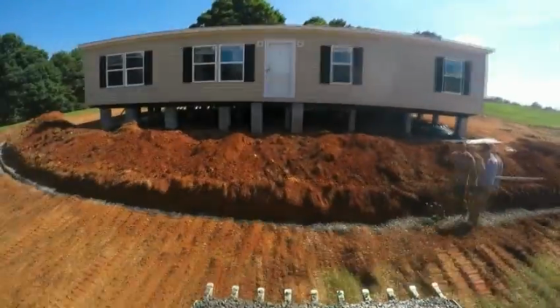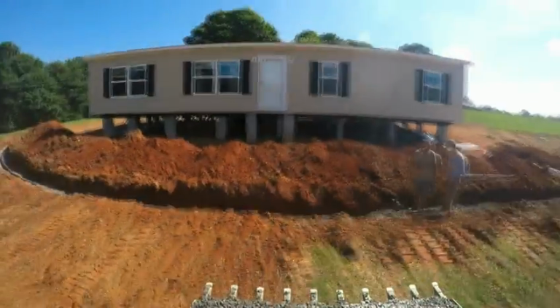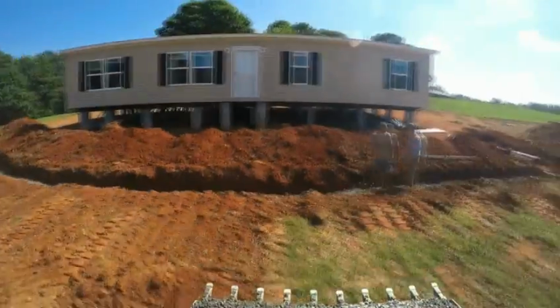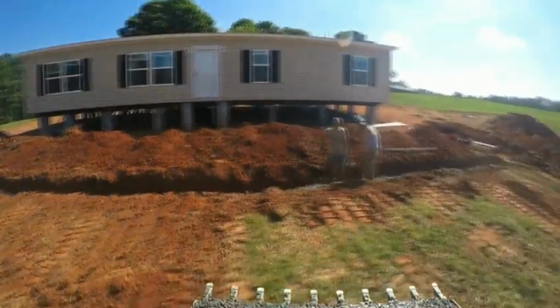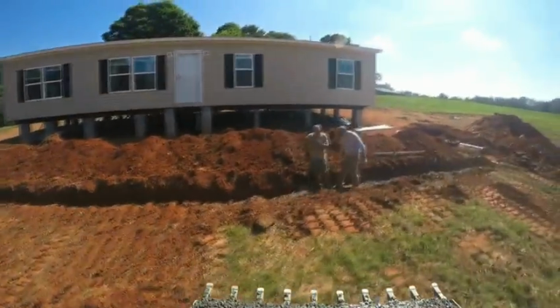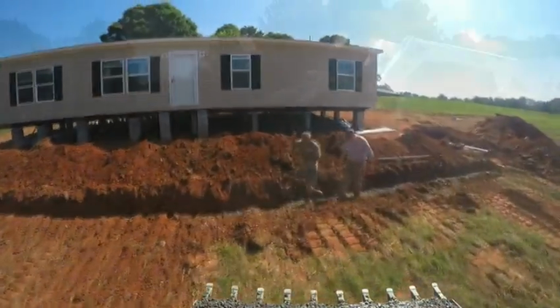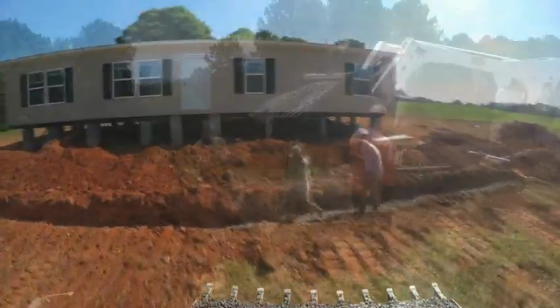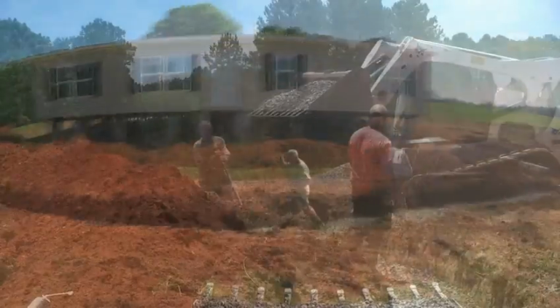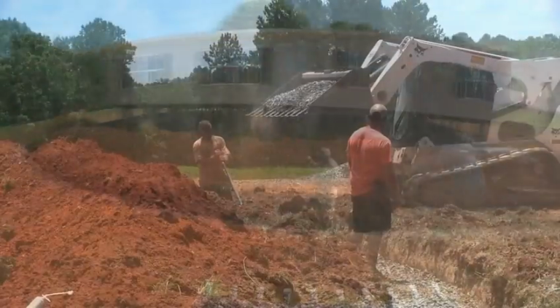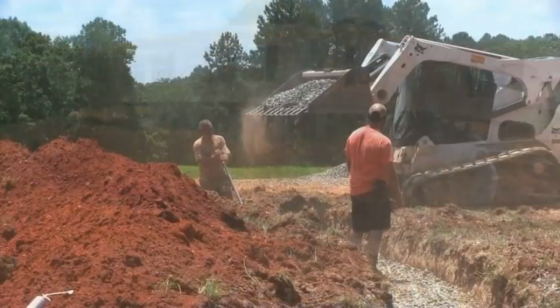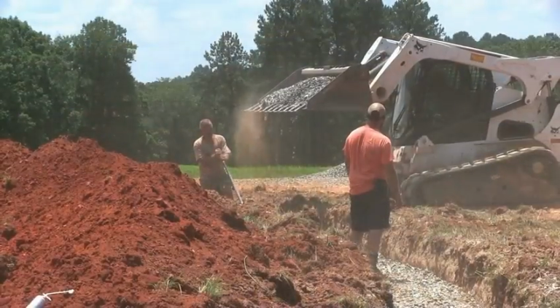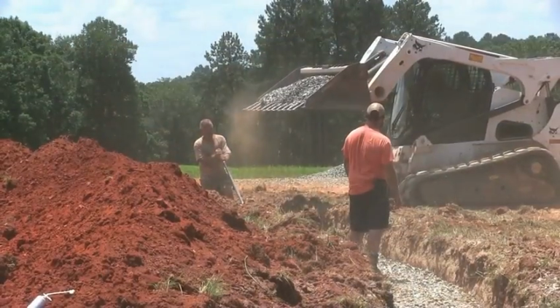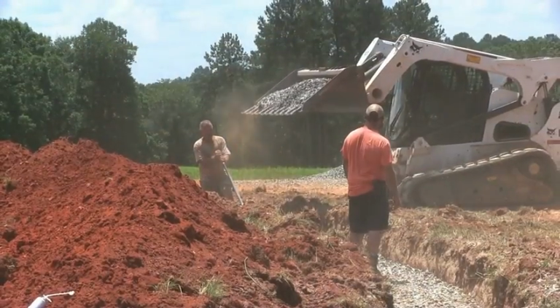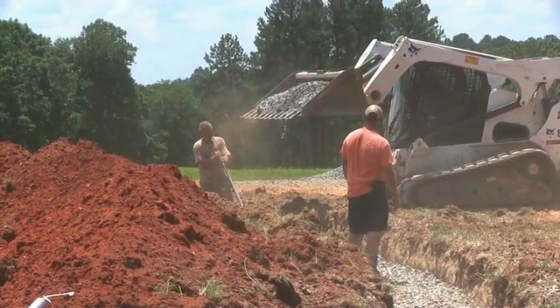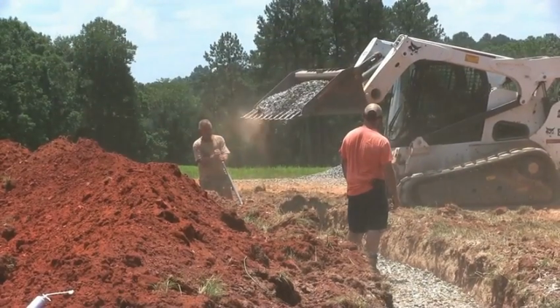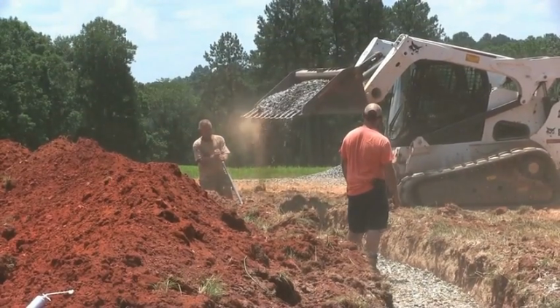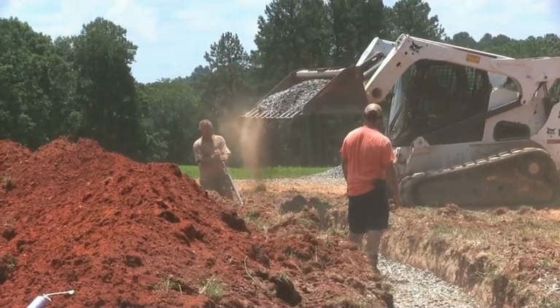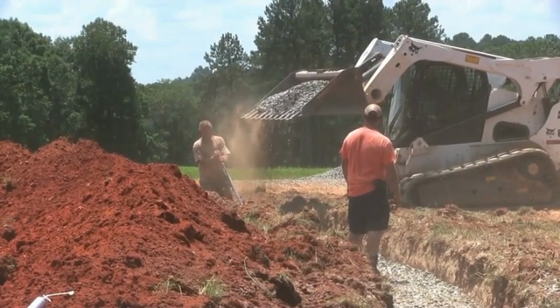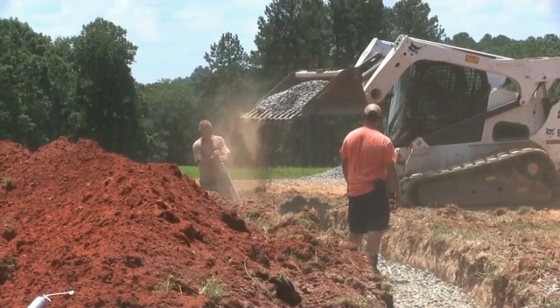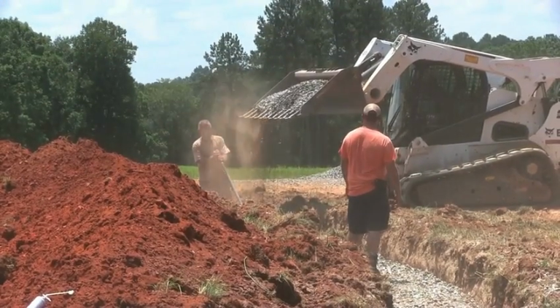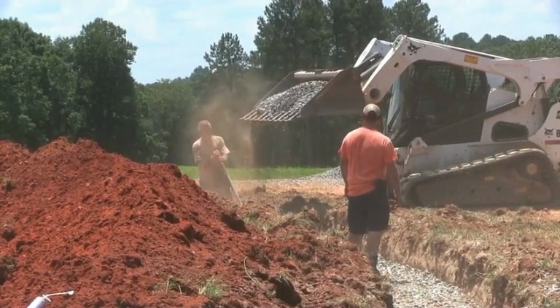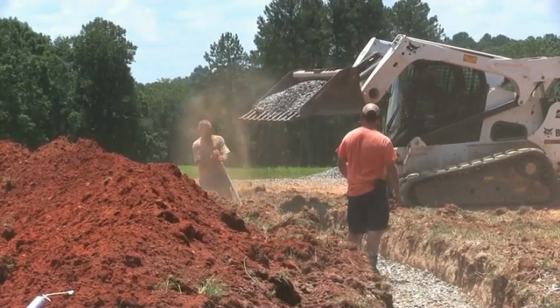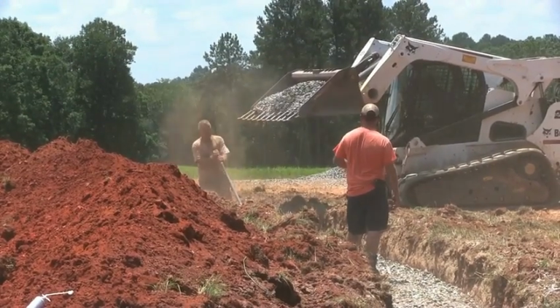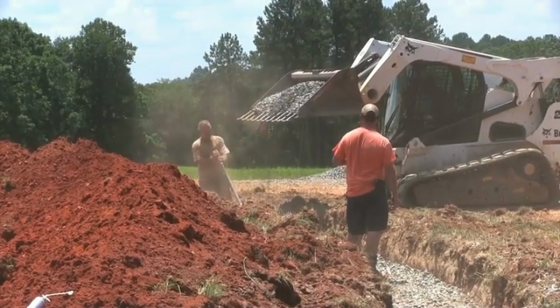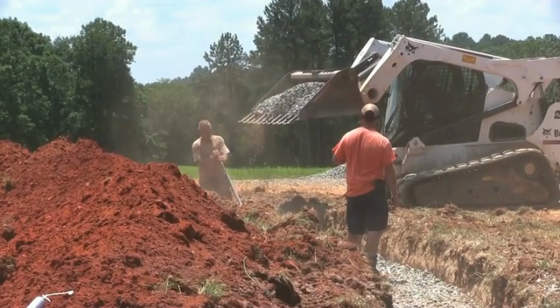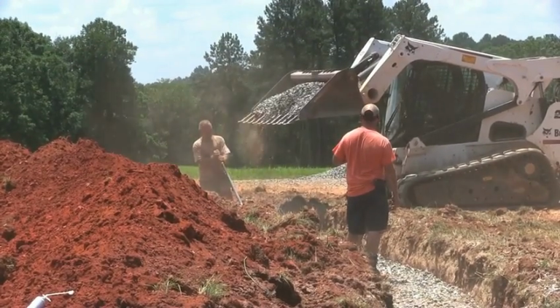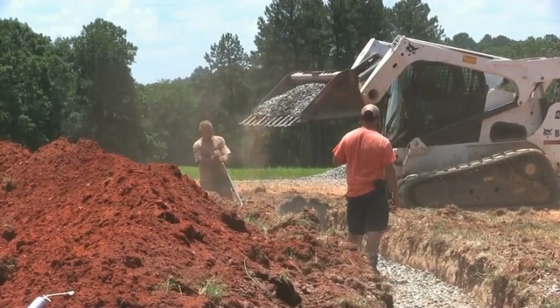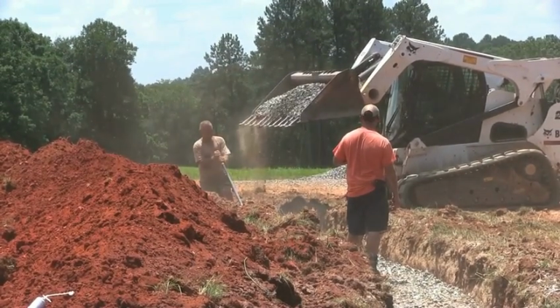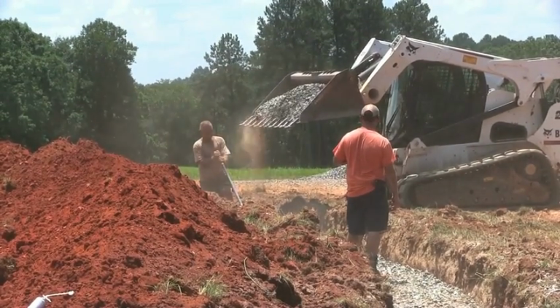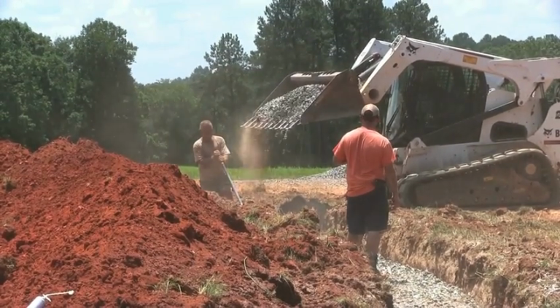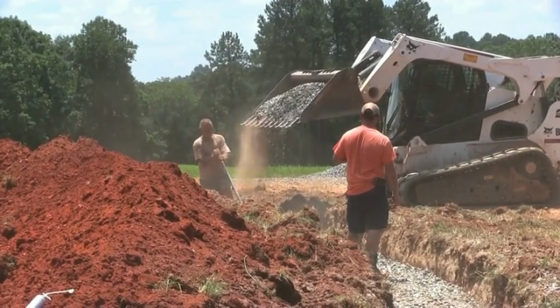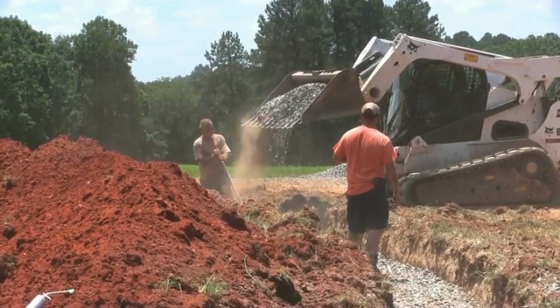Construction can be full of risks, but installing a septic tank and a drain field doesn't need to be.